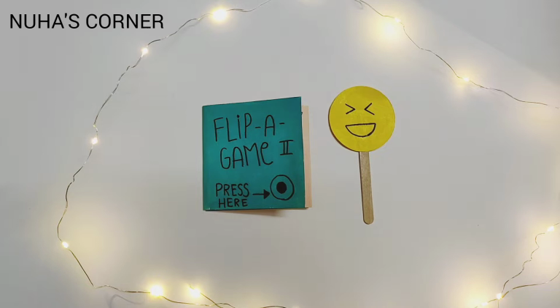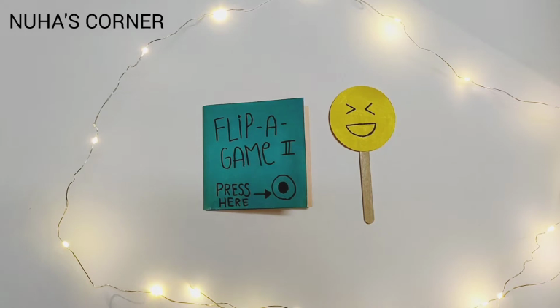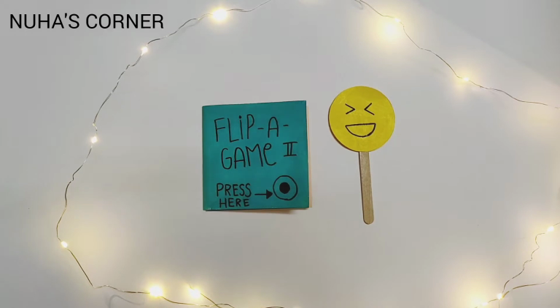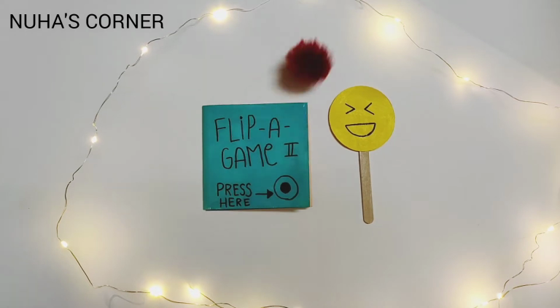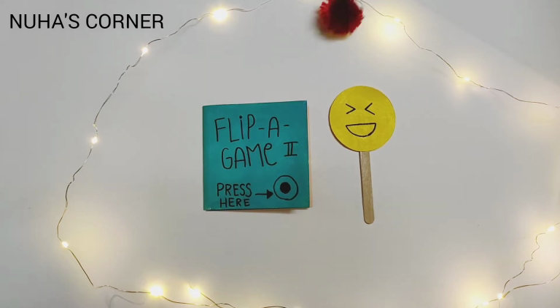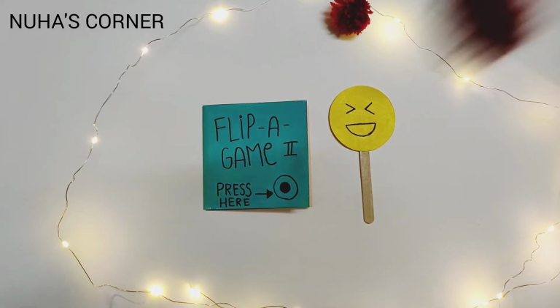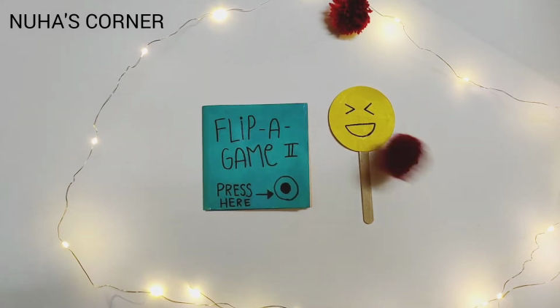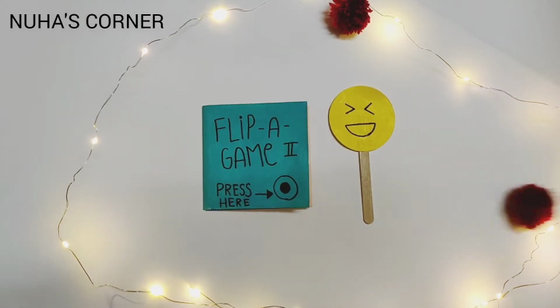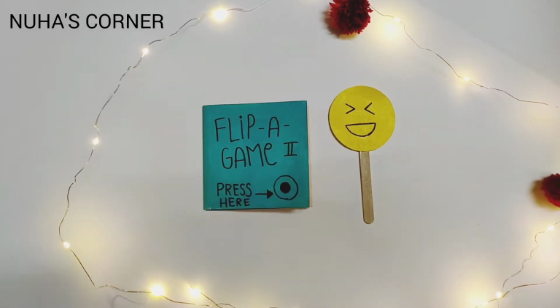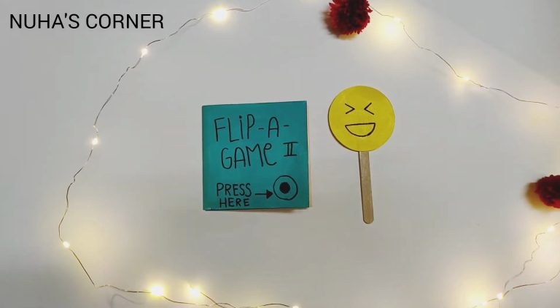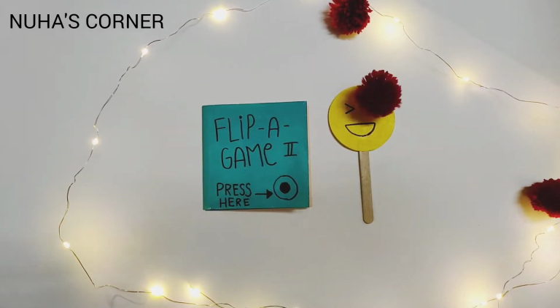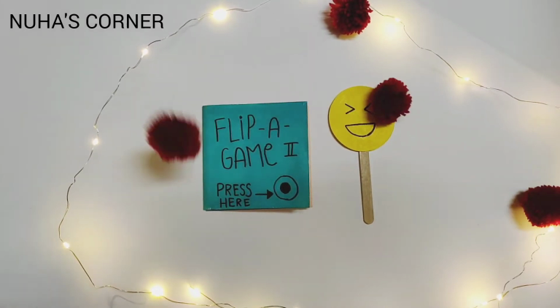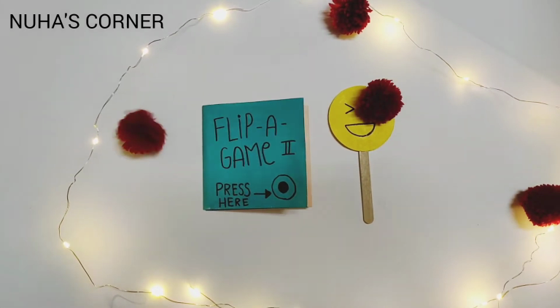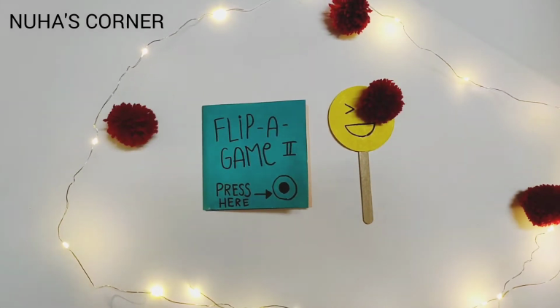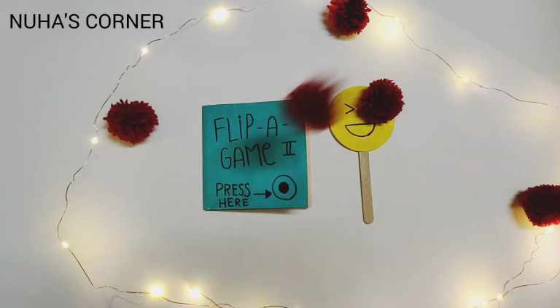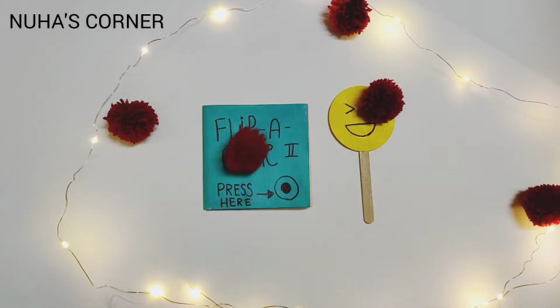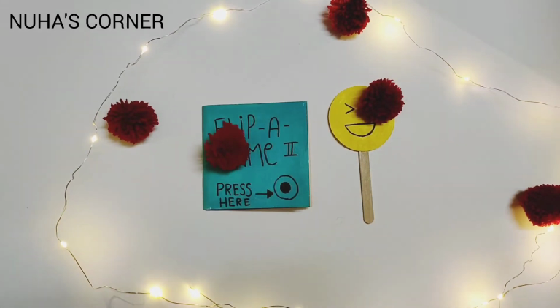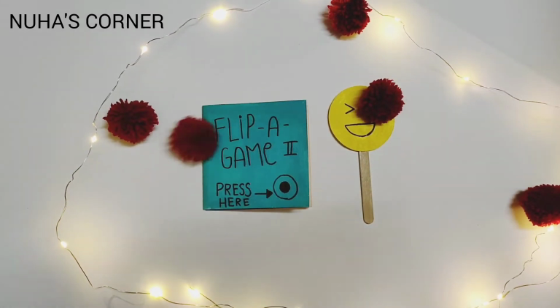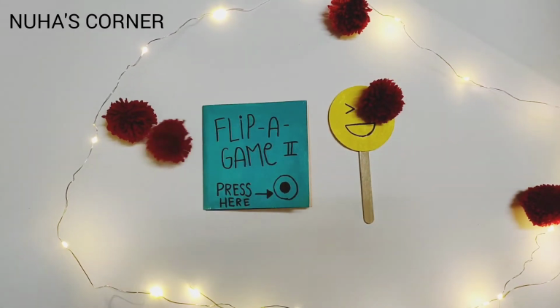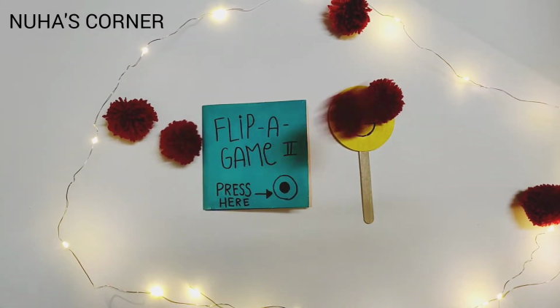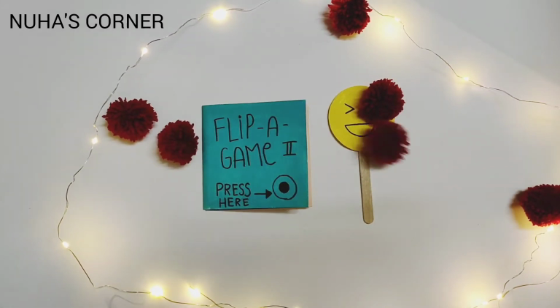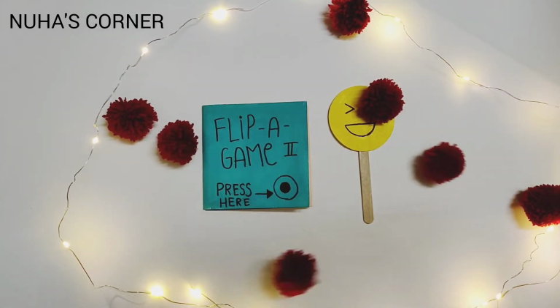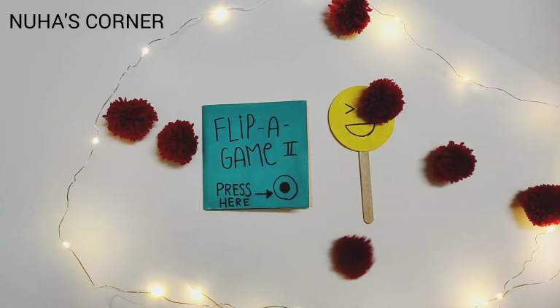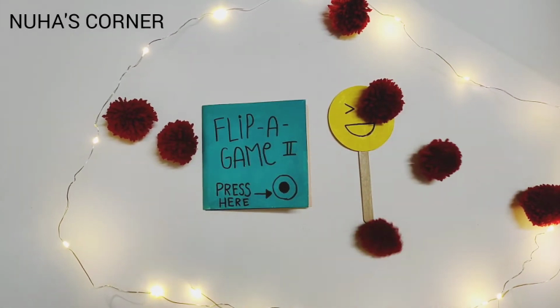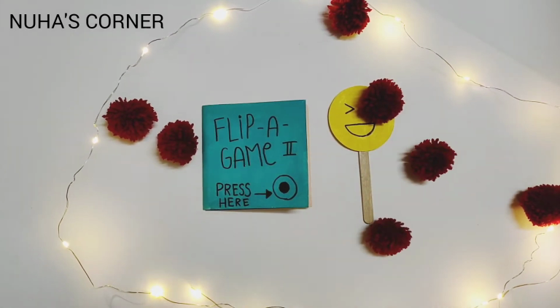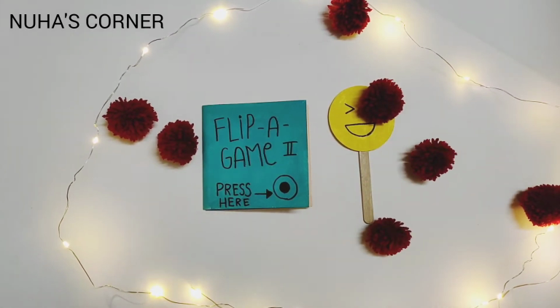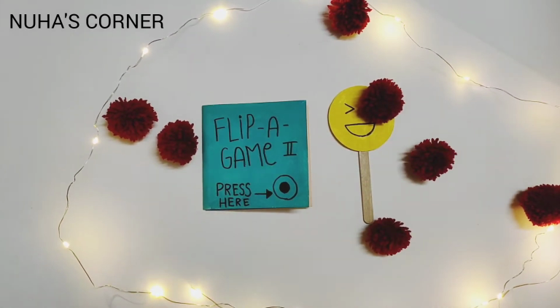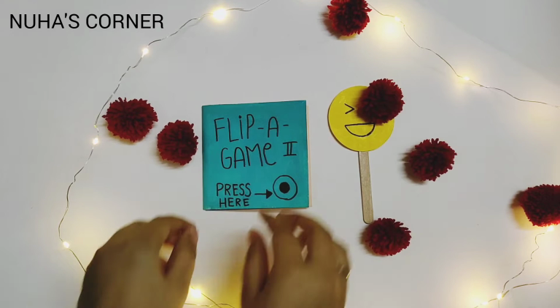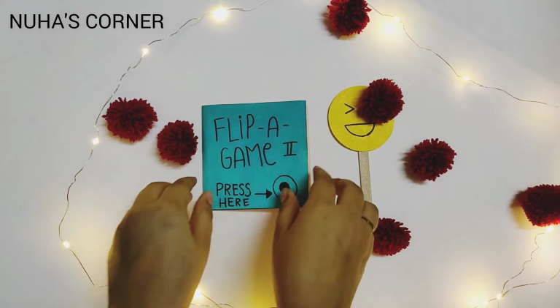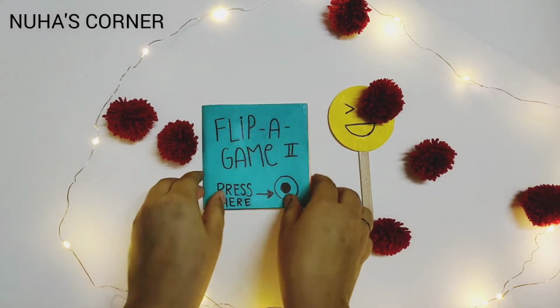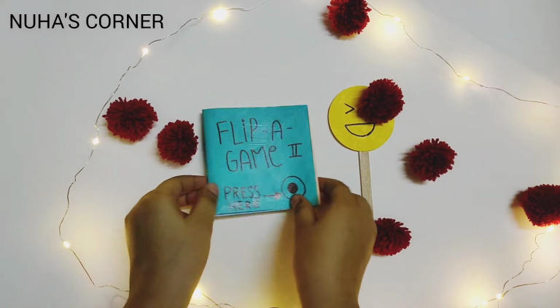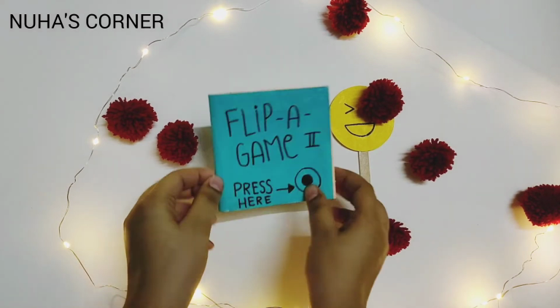Hey guys, welcome back to my channel, I'm Russ Conner, and in today's video, I'm going to show you how to make Flippa Game Part 2.